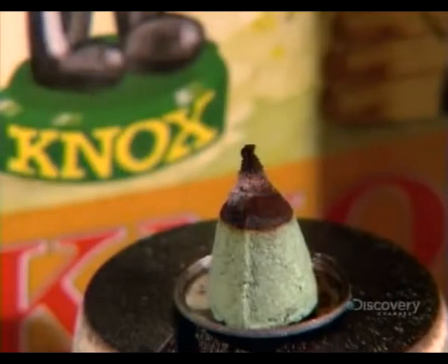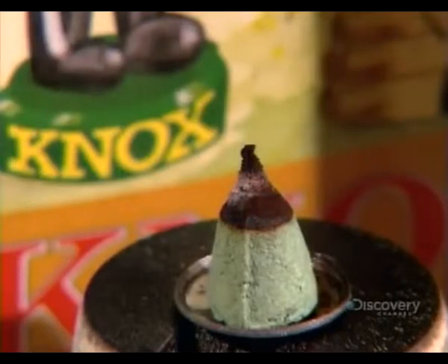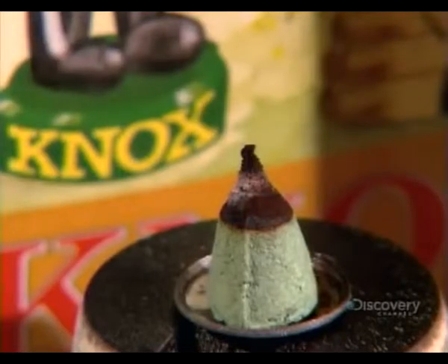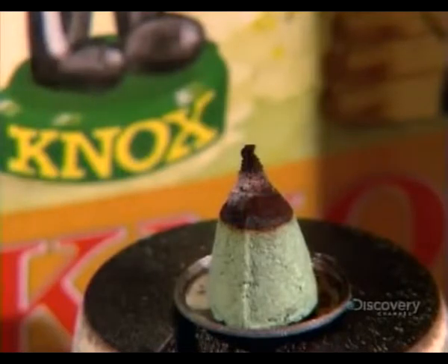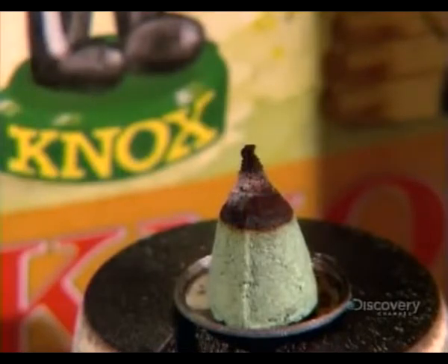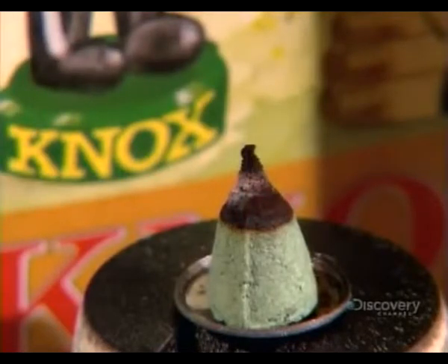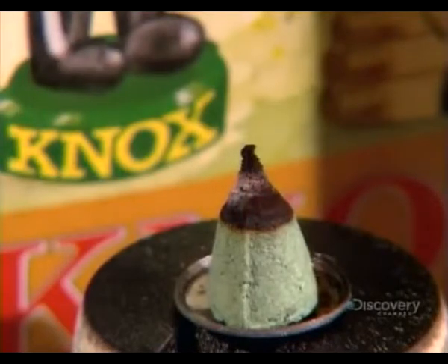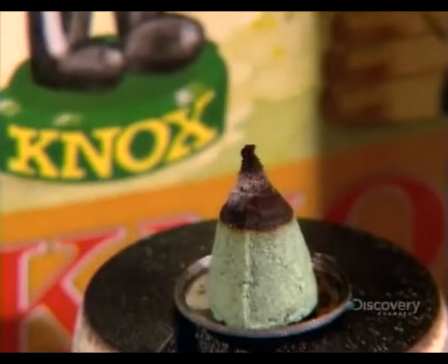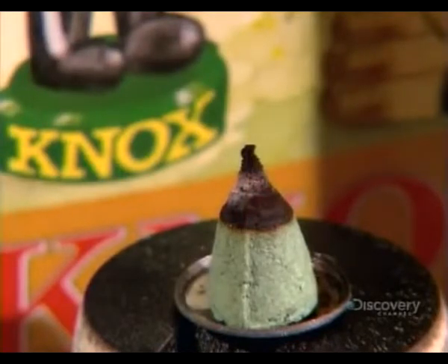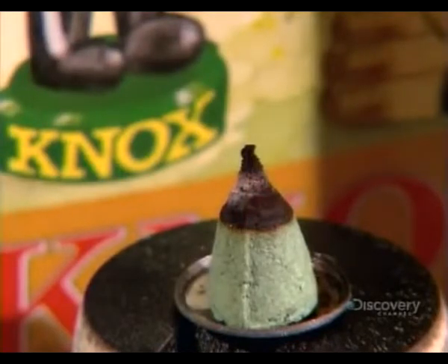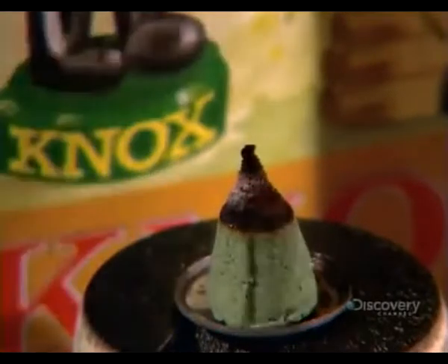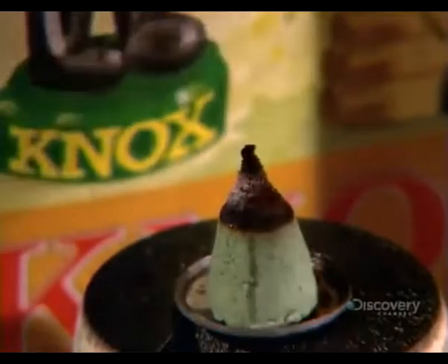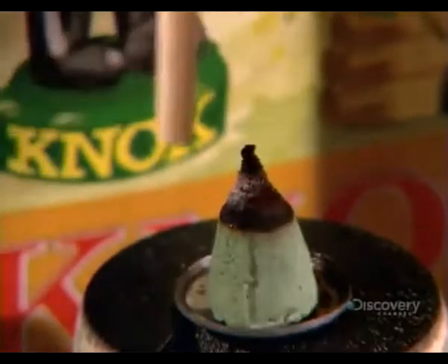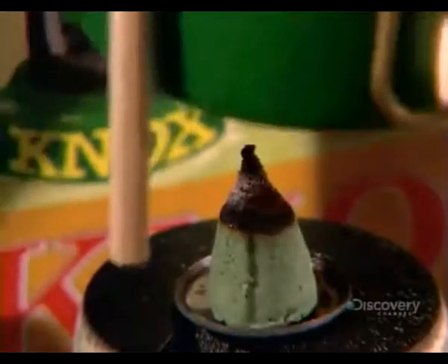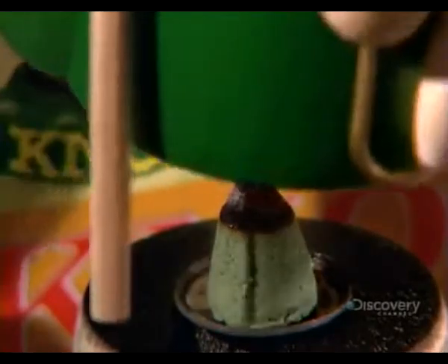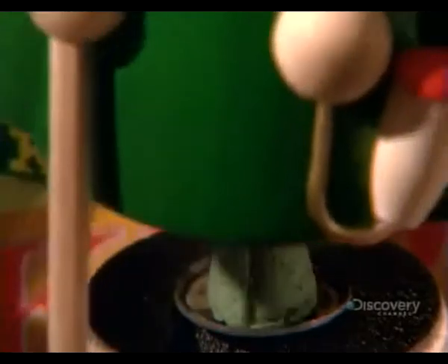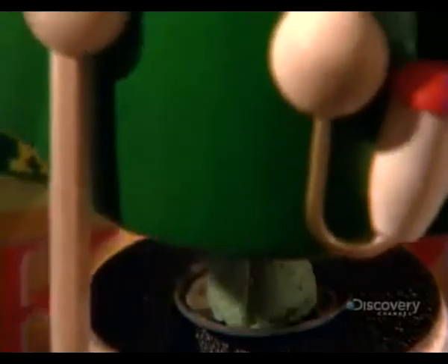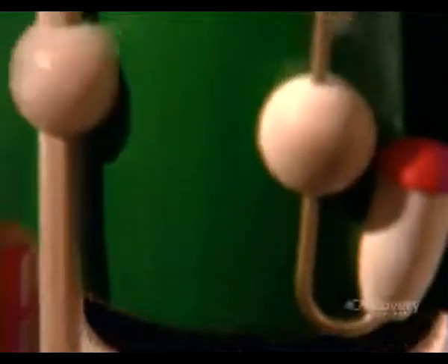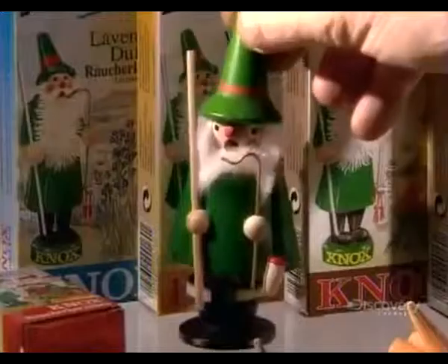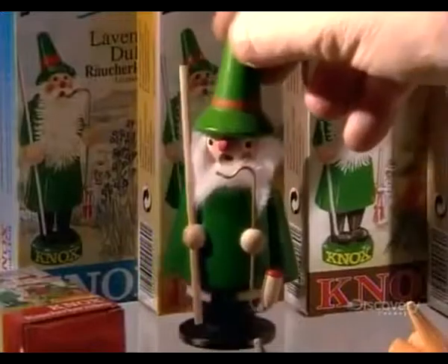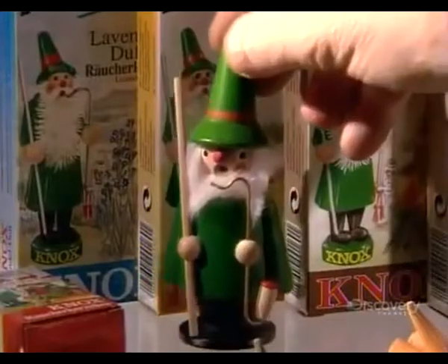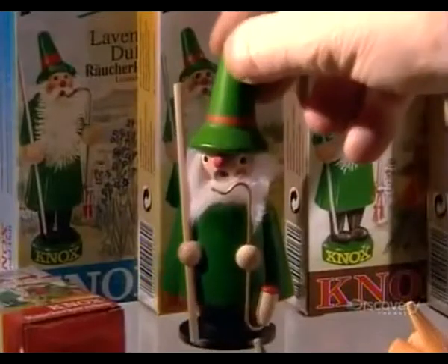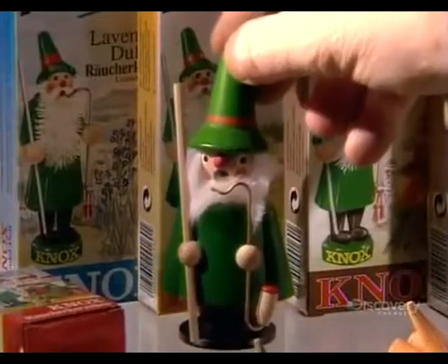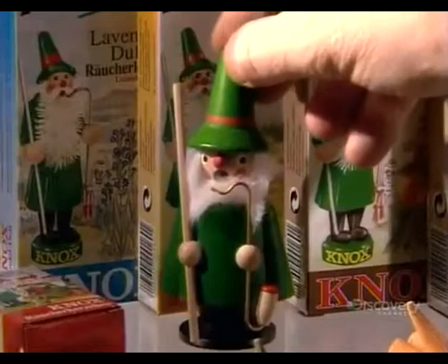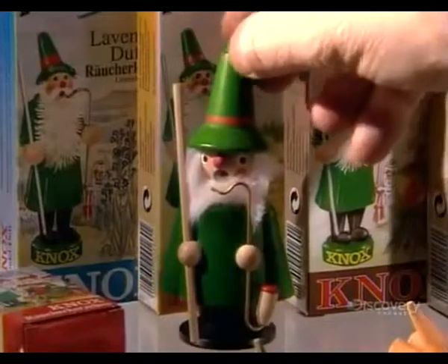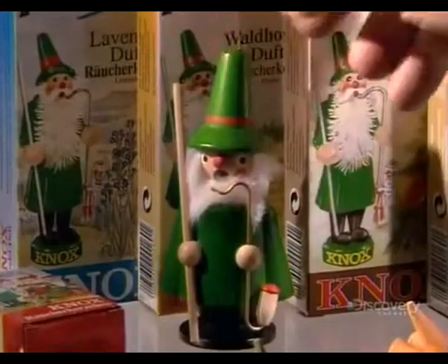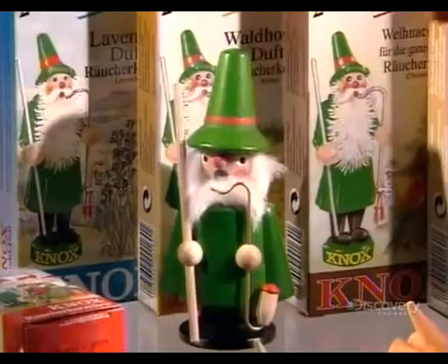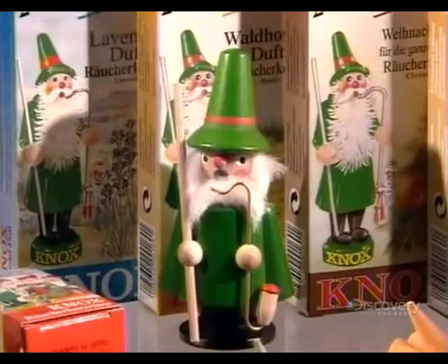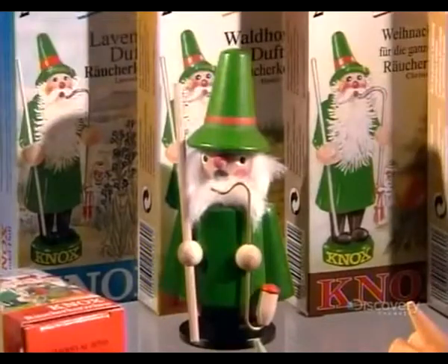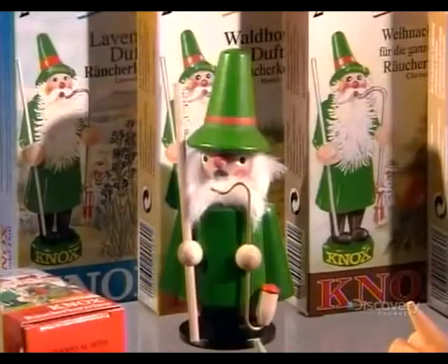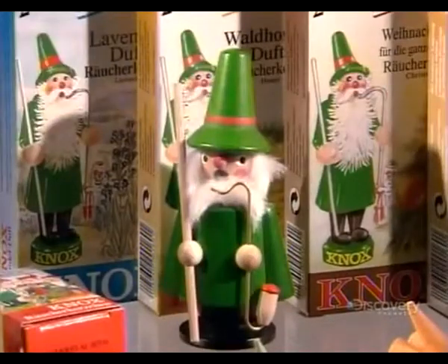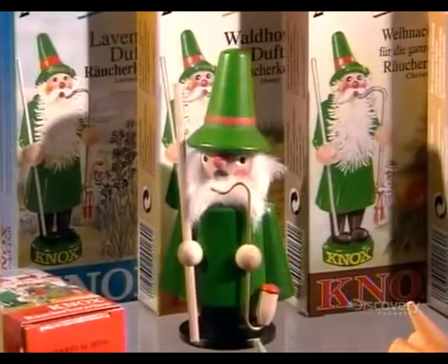All that hard work is about to go up in sweet-smelling smoke, which of course is the whole idea.